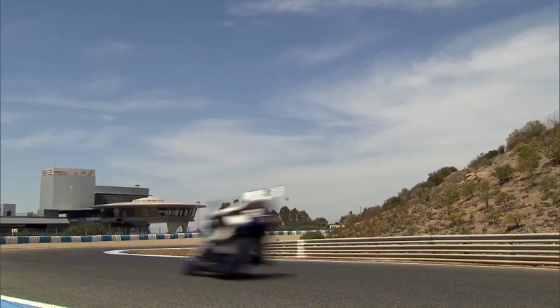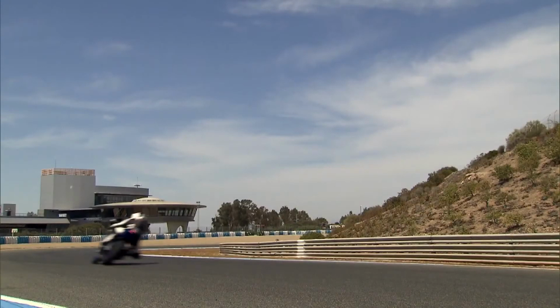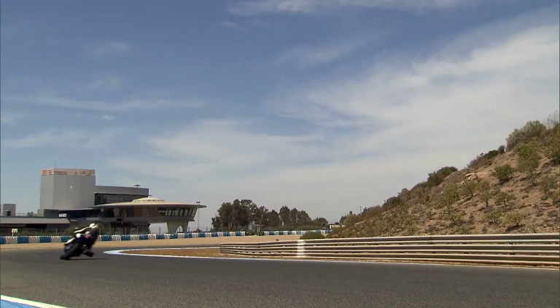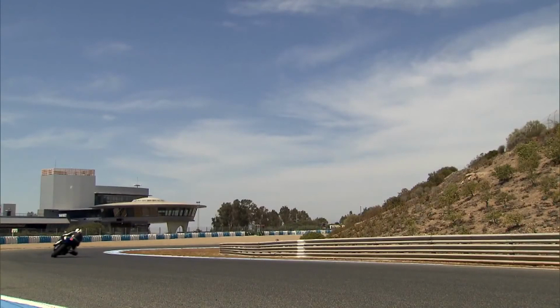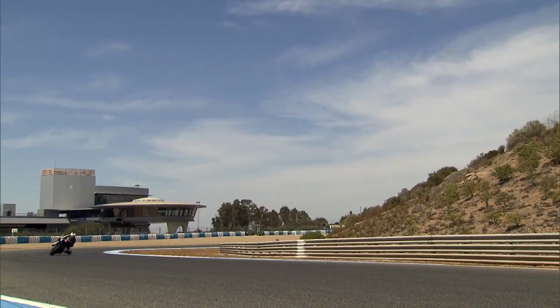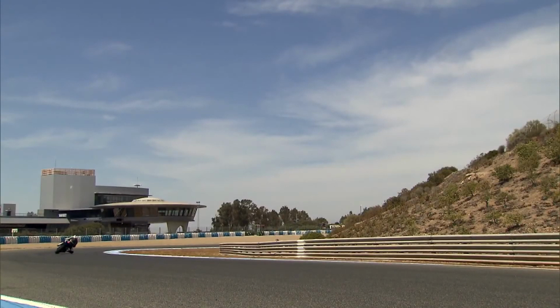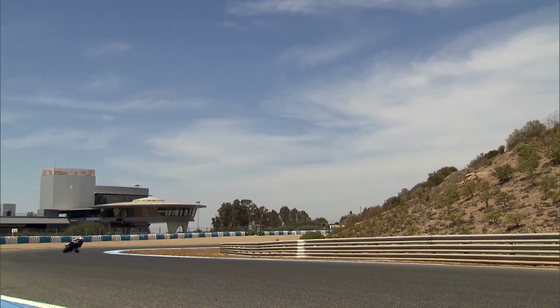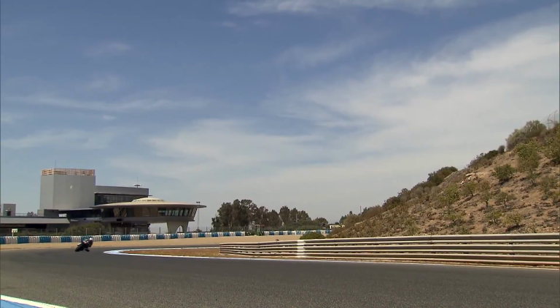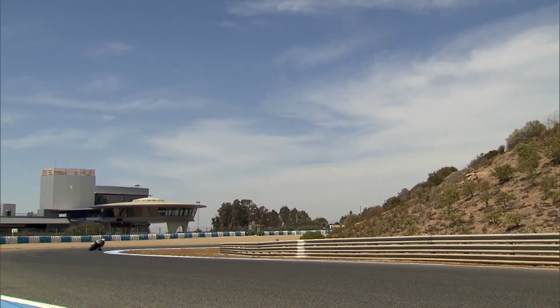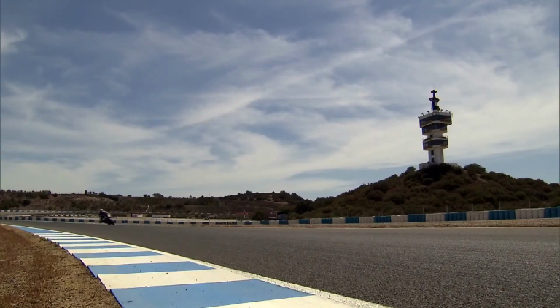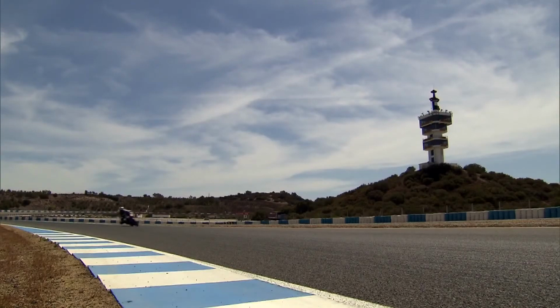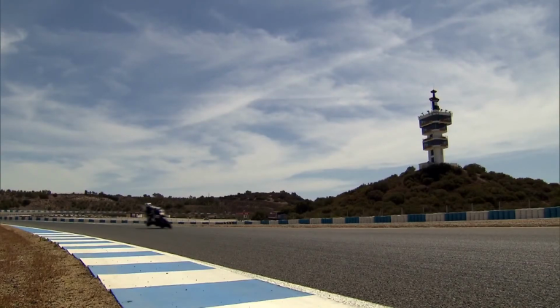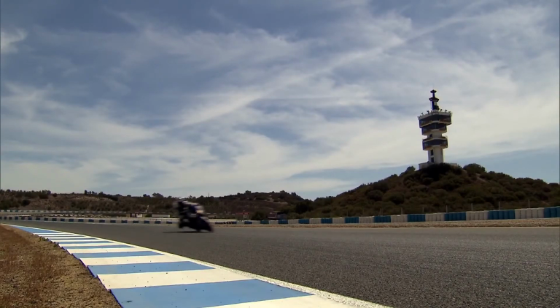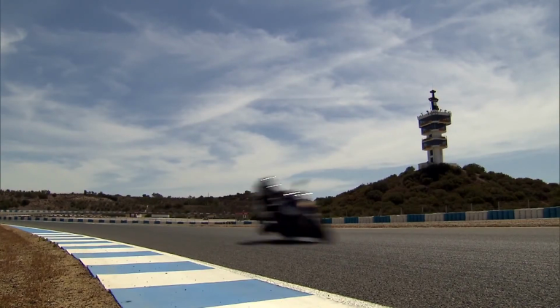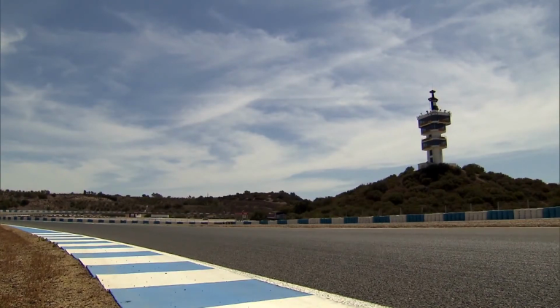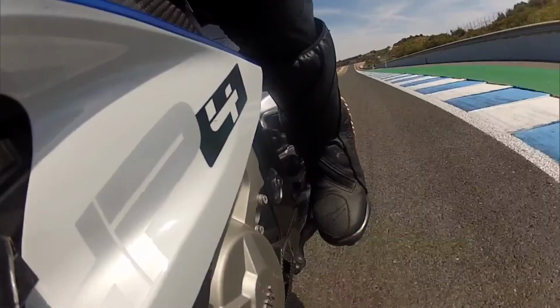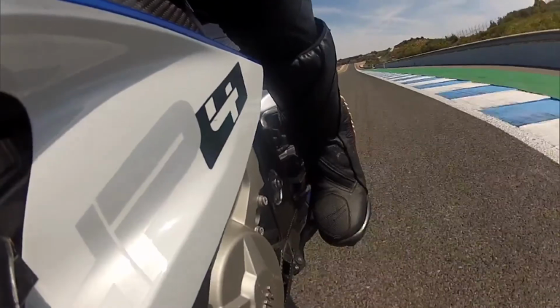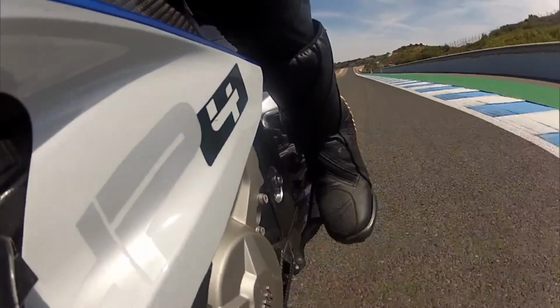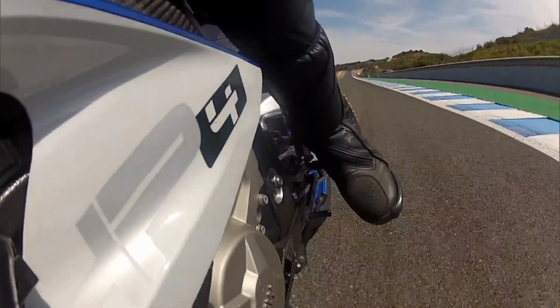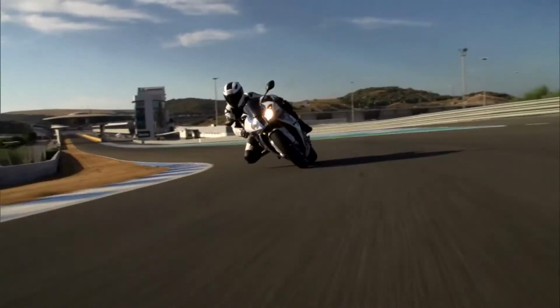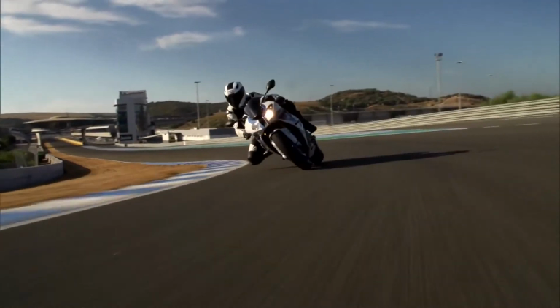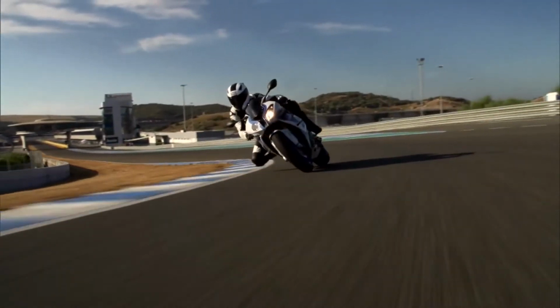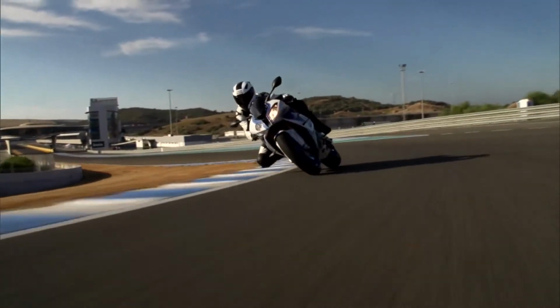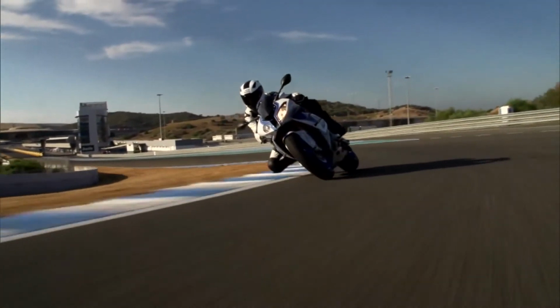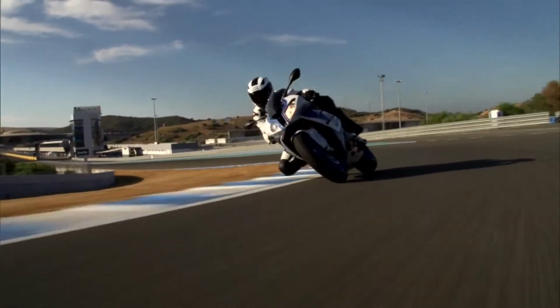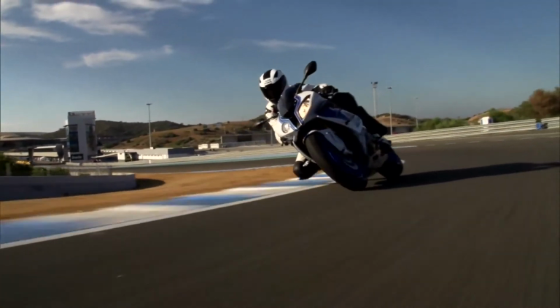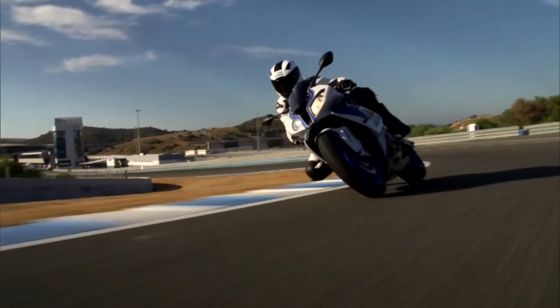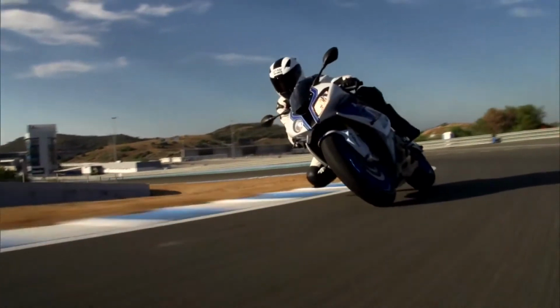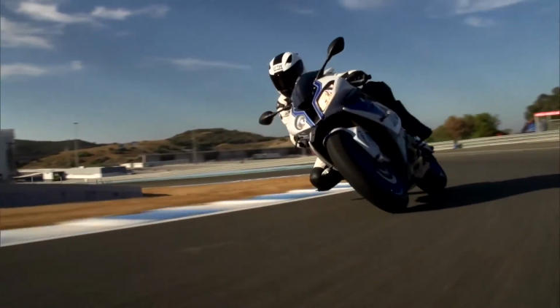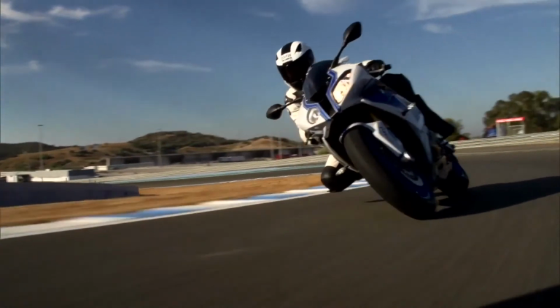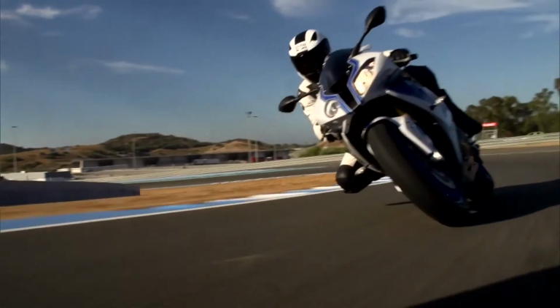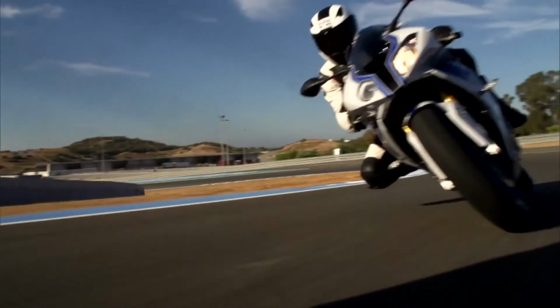Powerful and sporty in perfection — this is the new BMW HP4.